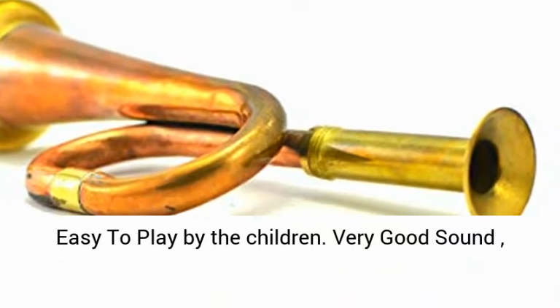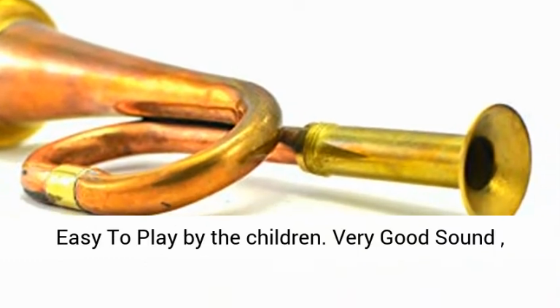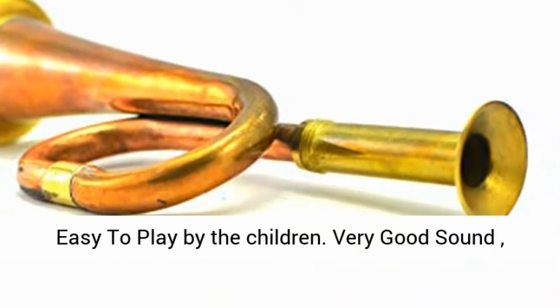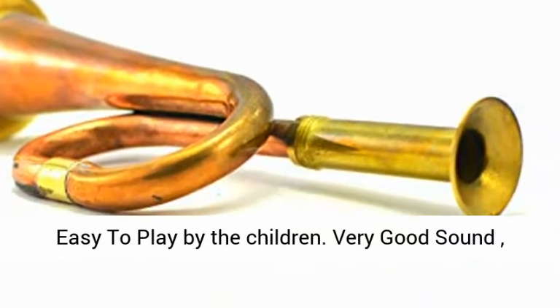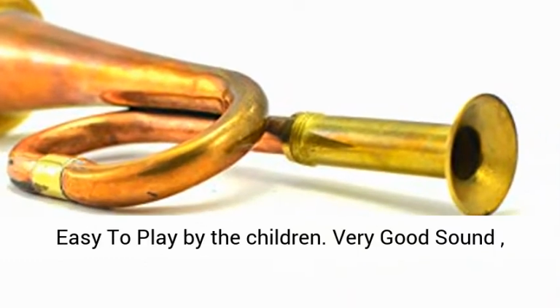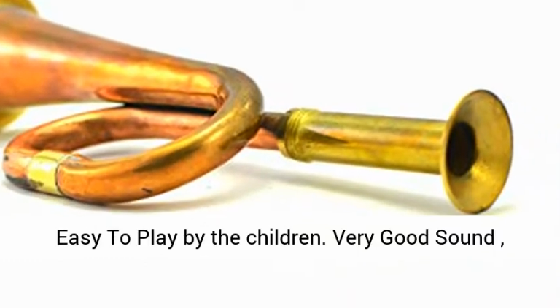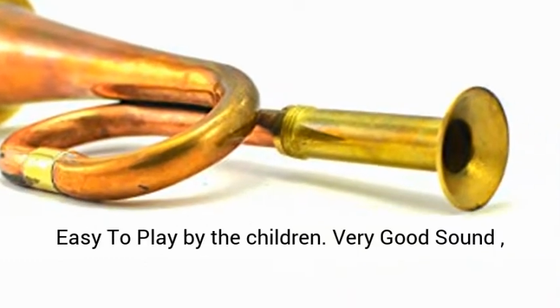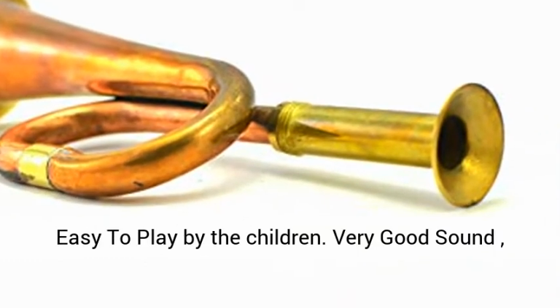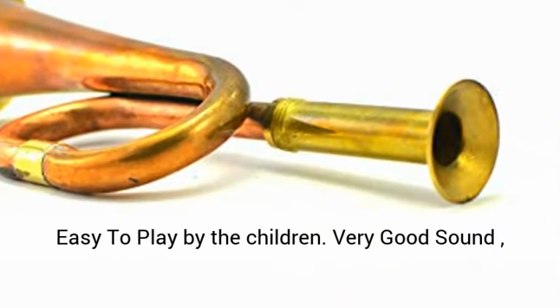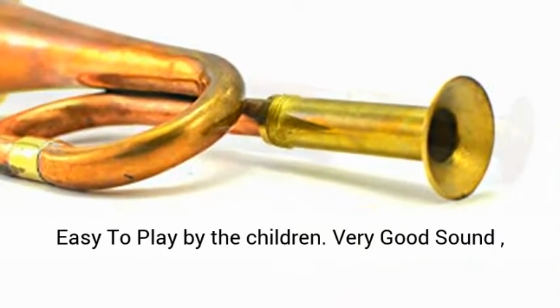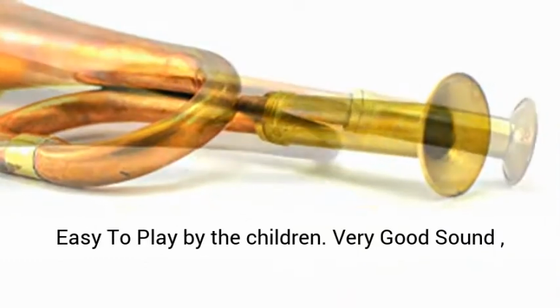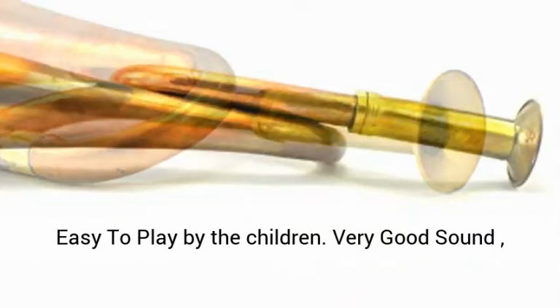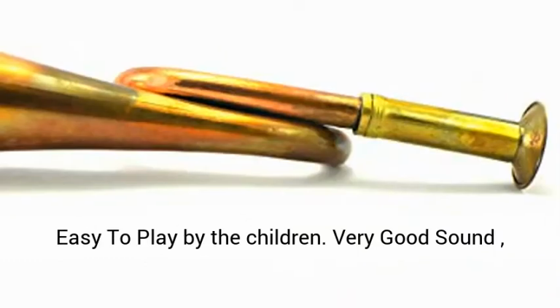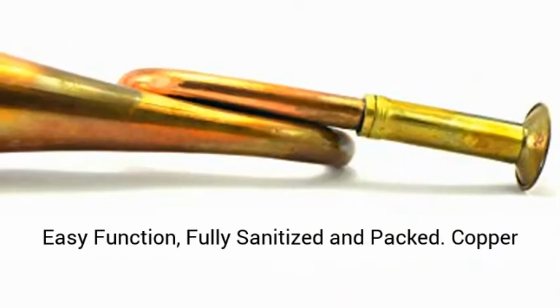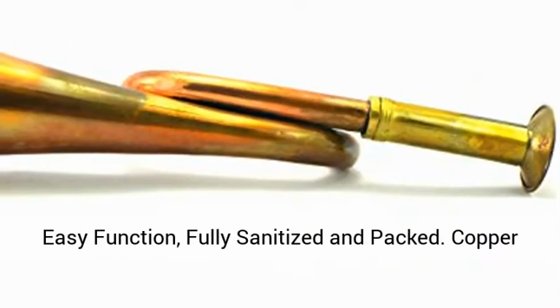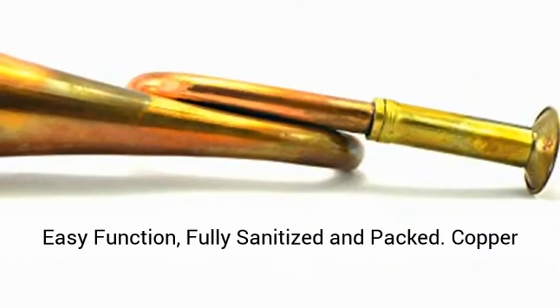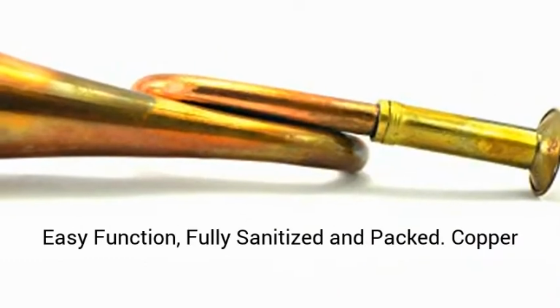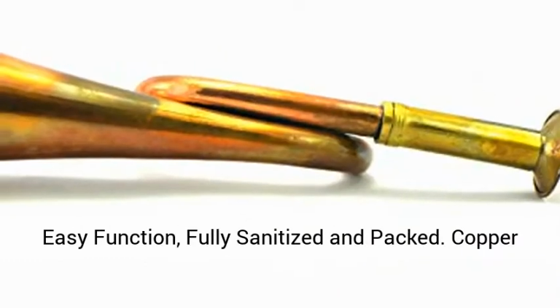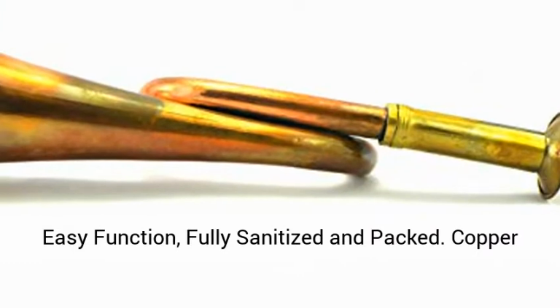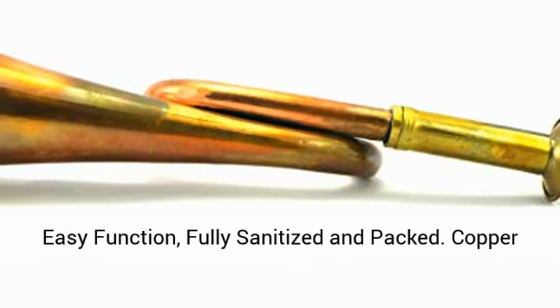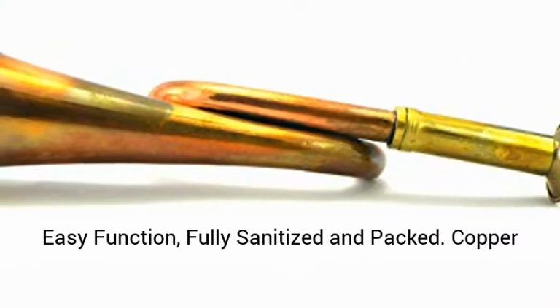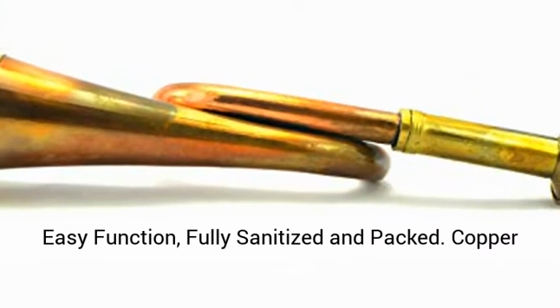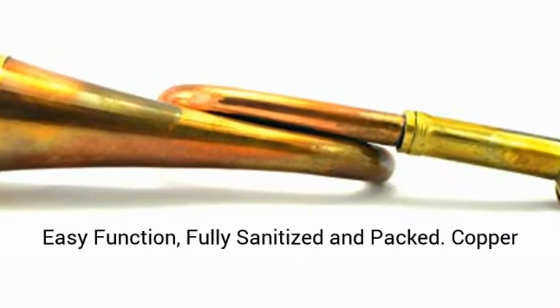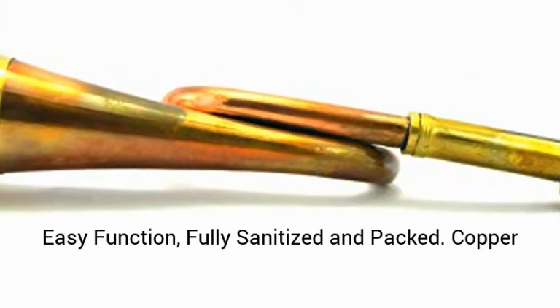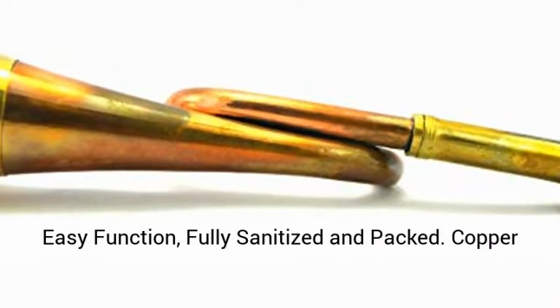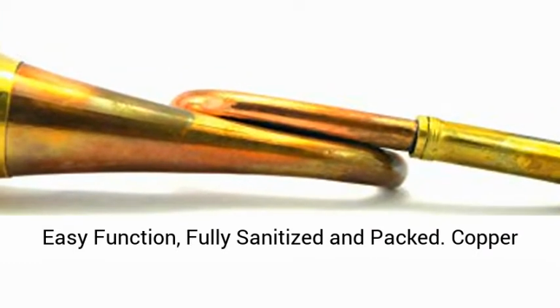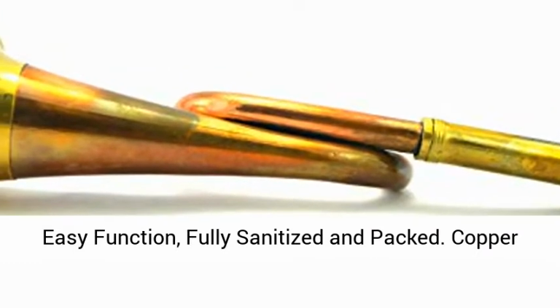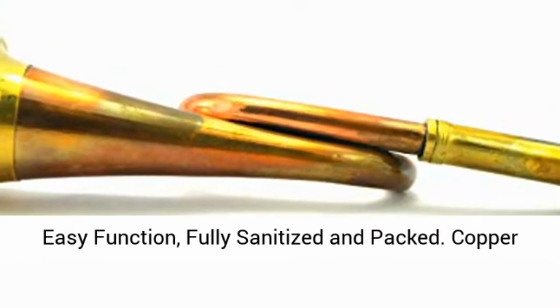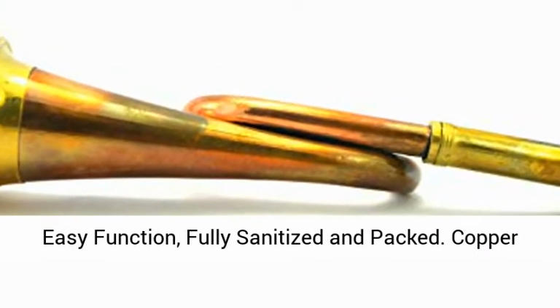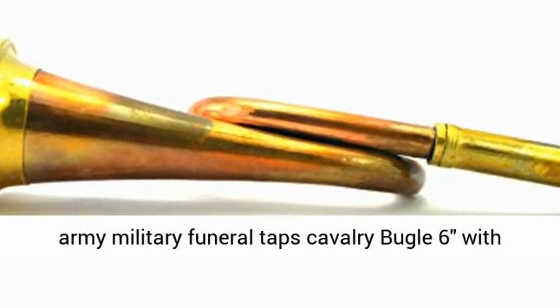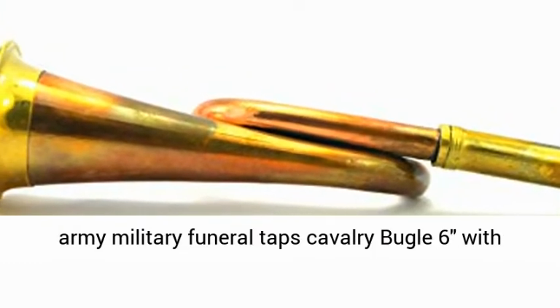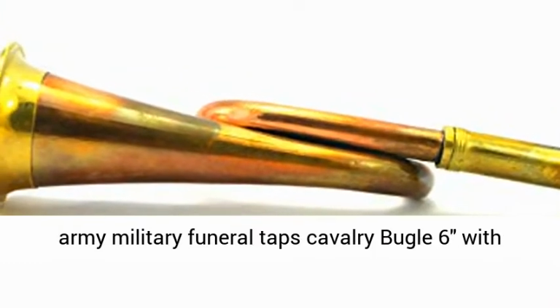Very easy to play by children. Very good sound, easy function, fully sanitized and packed.